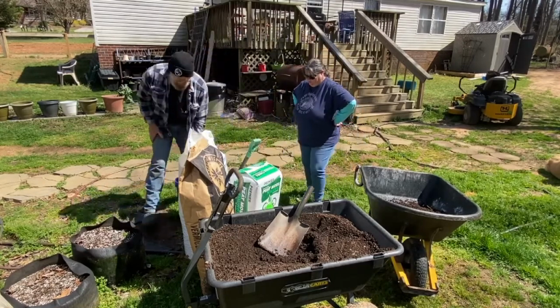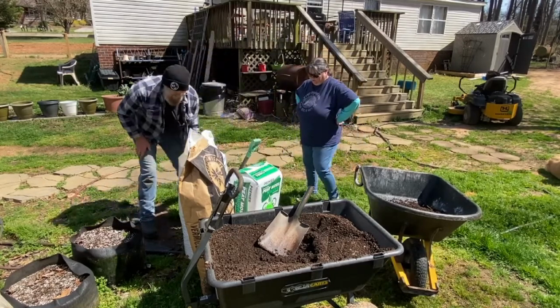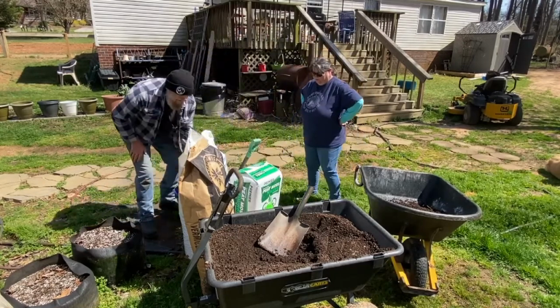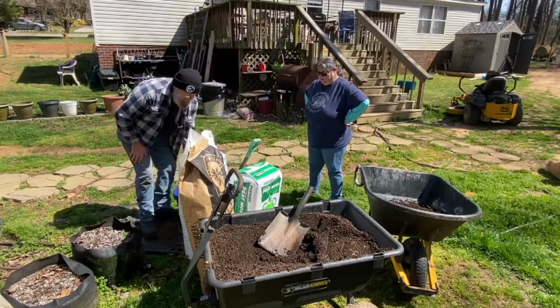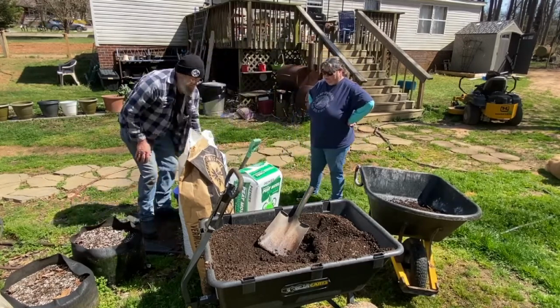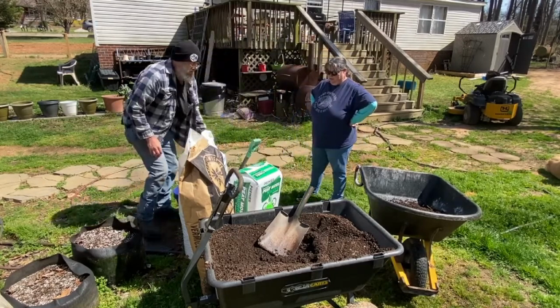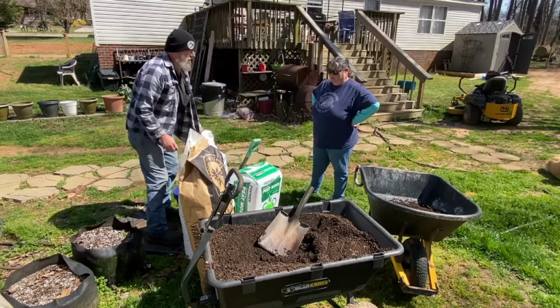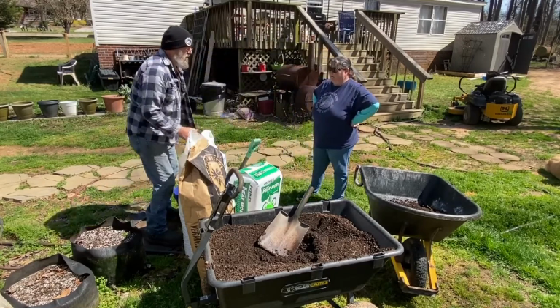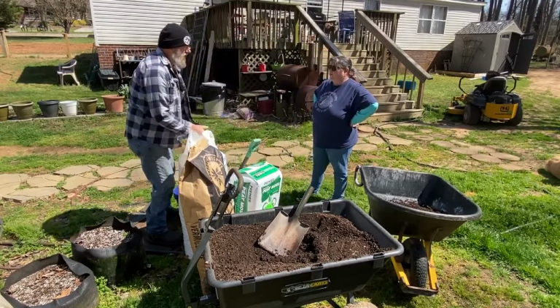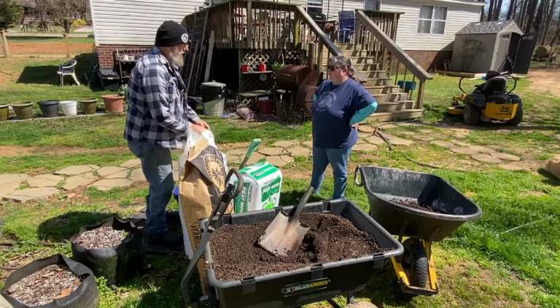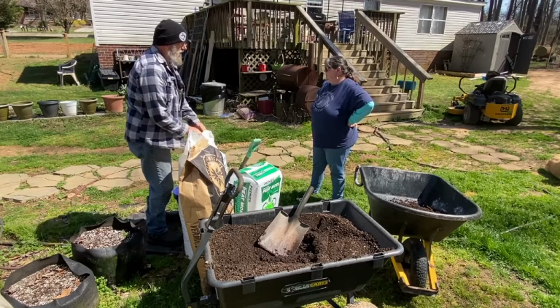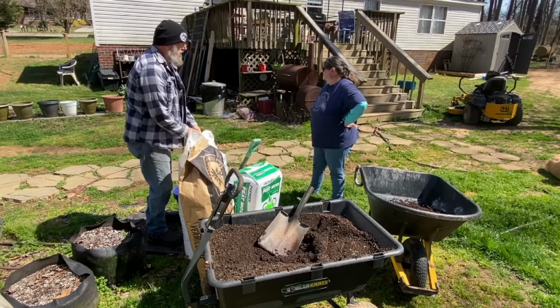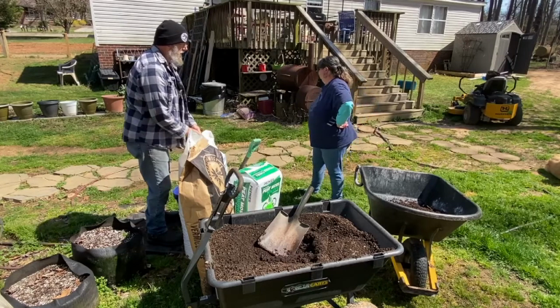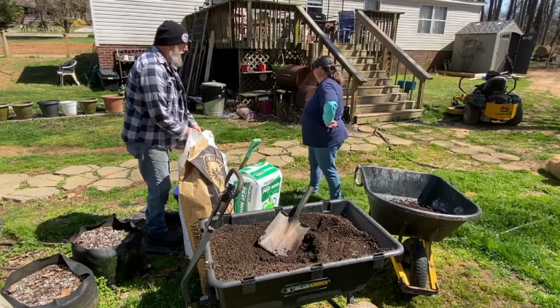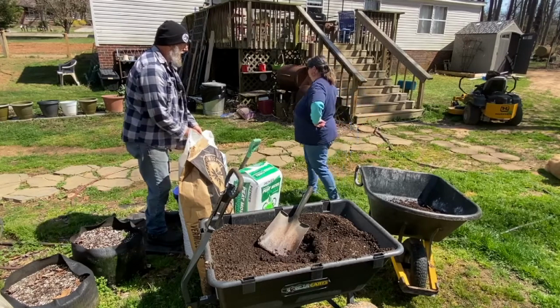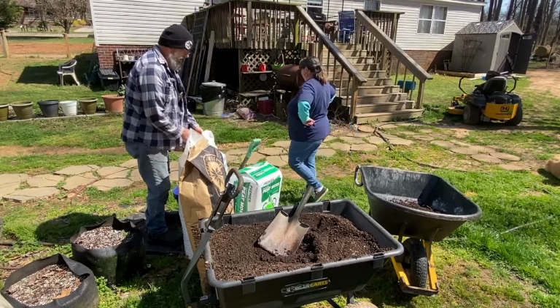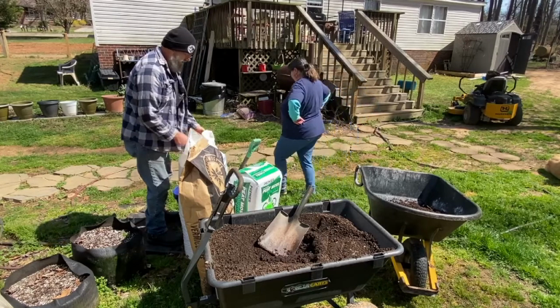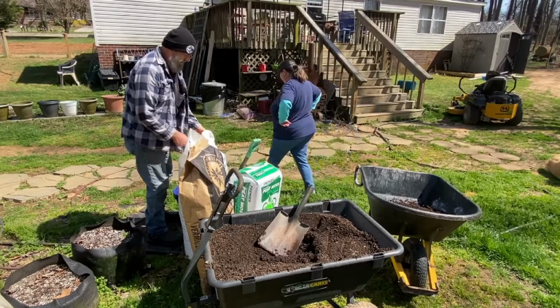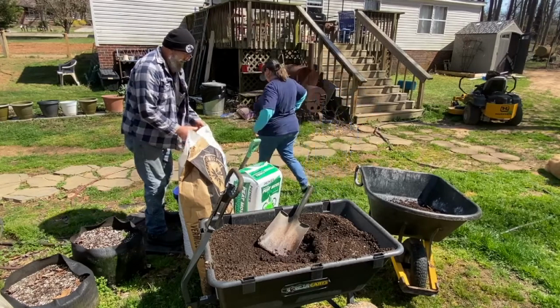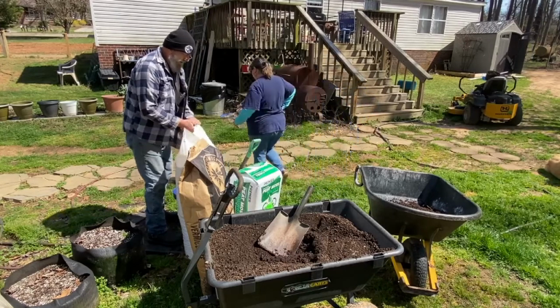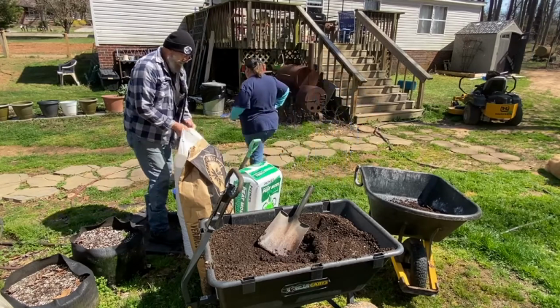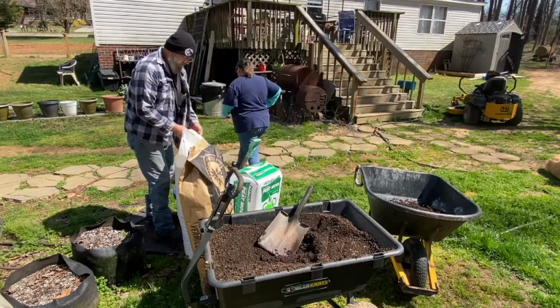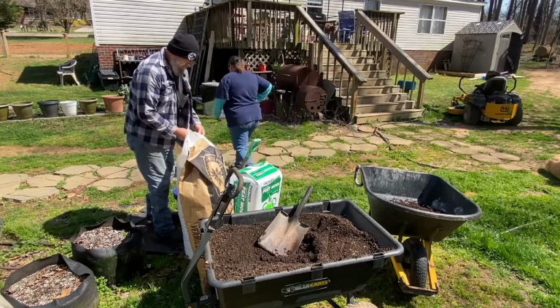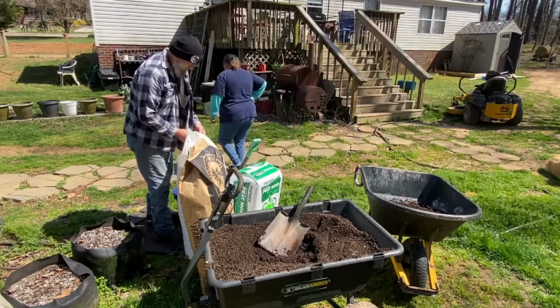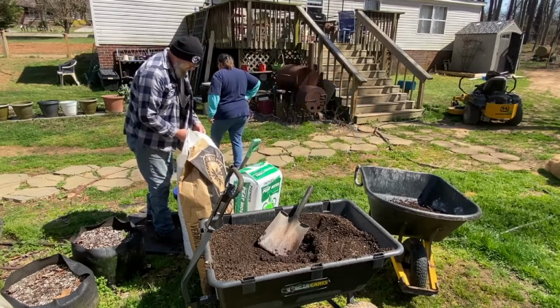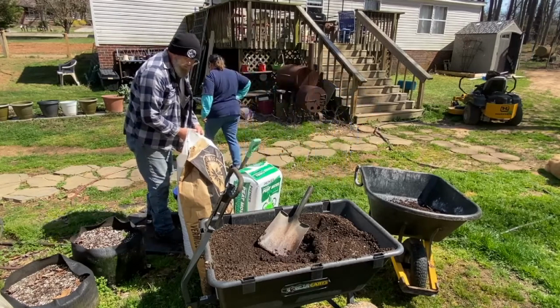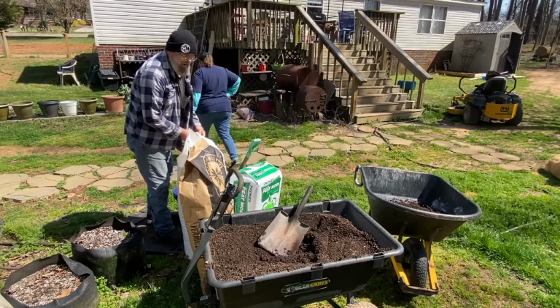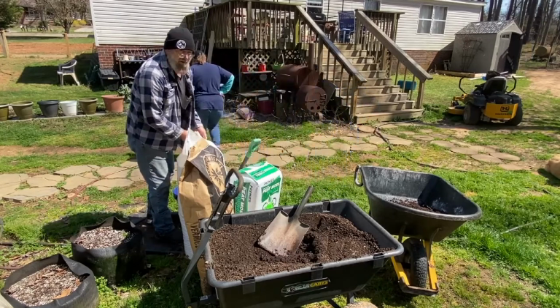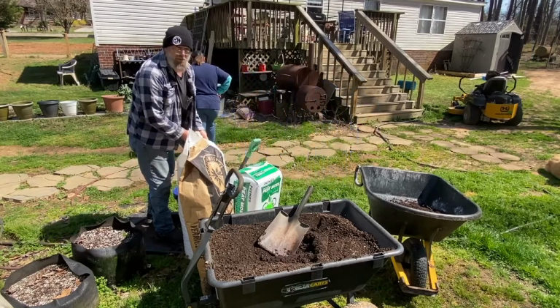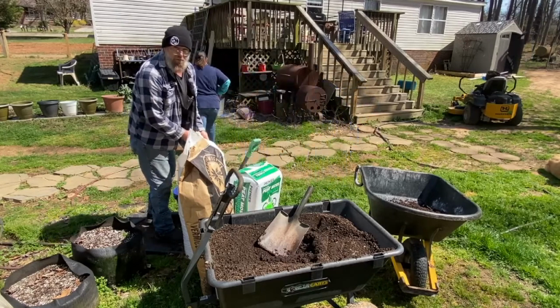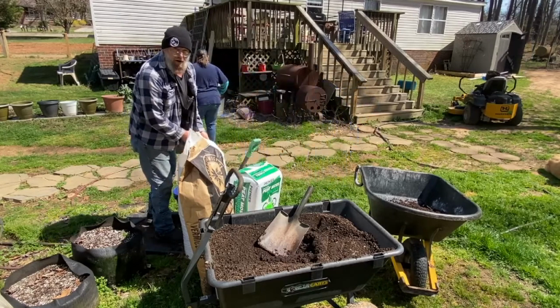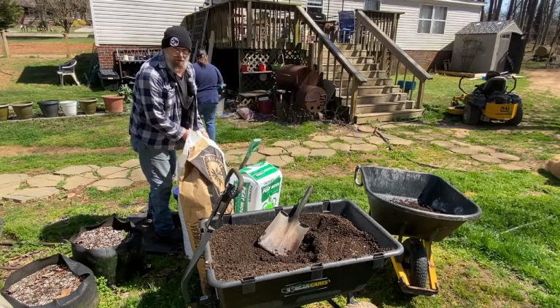We grow them in — what are they — three gallons? Three gallons. We grow them in three-gallon smart pots.